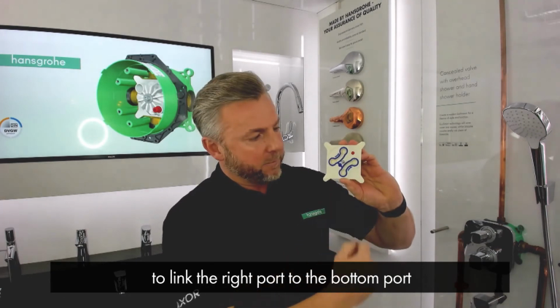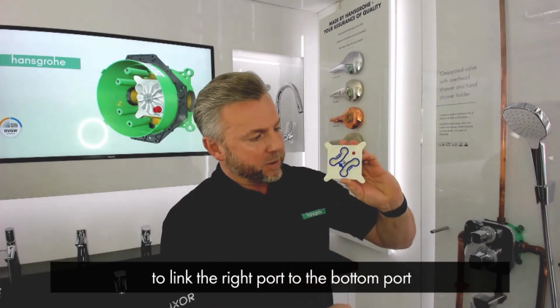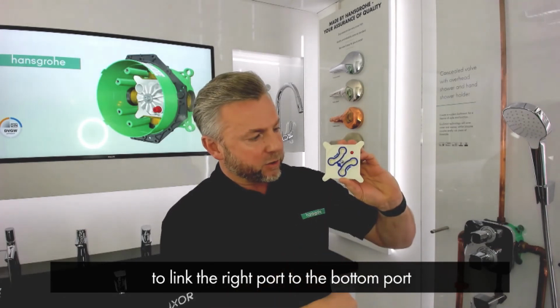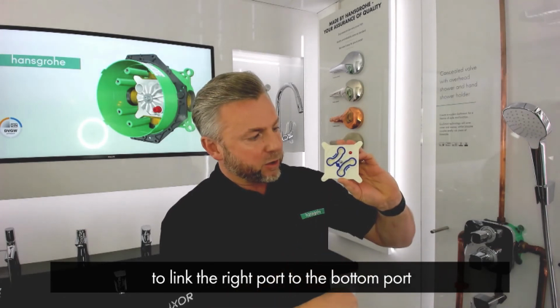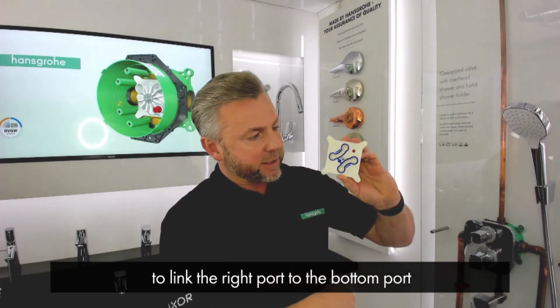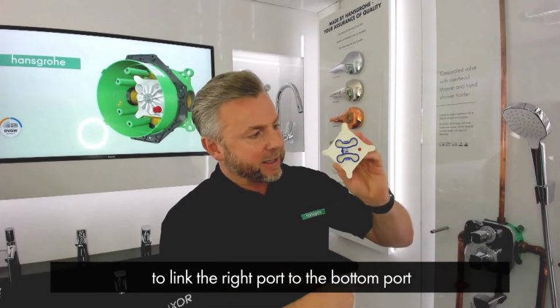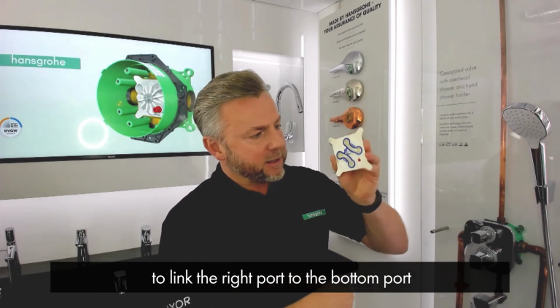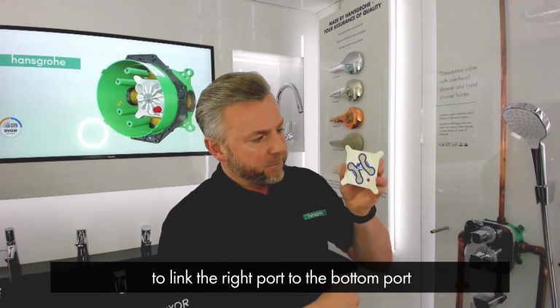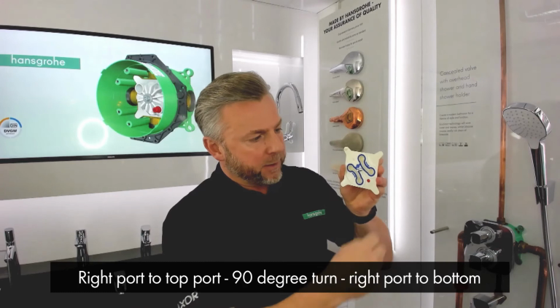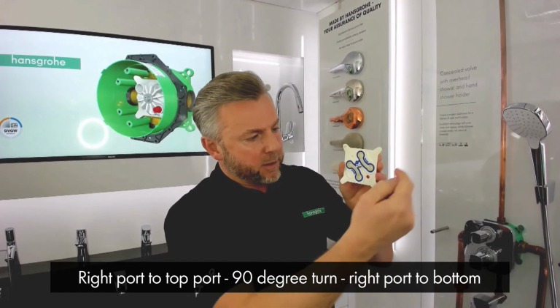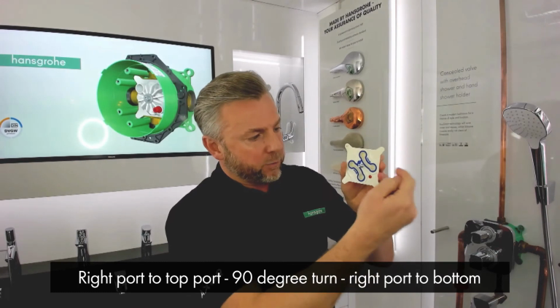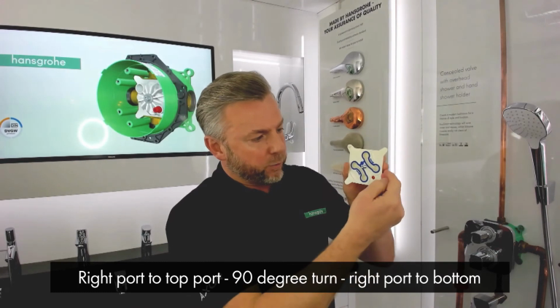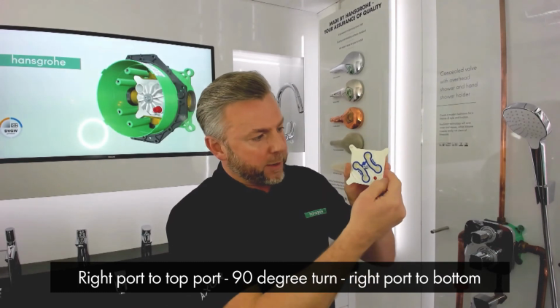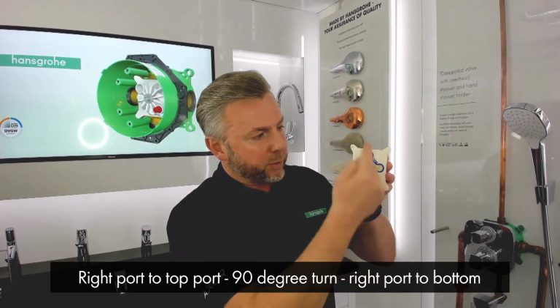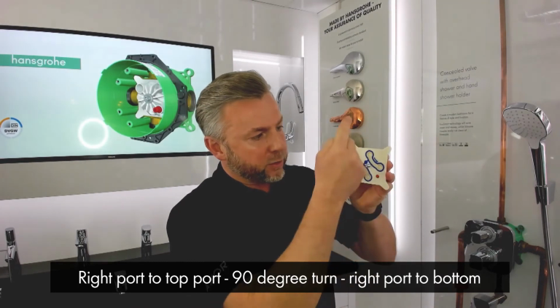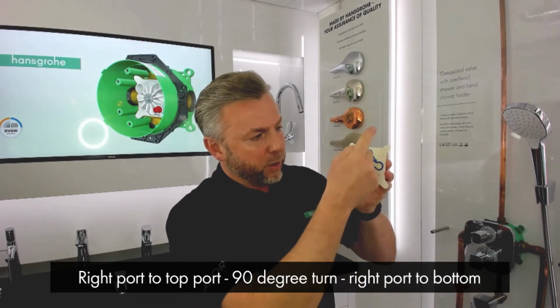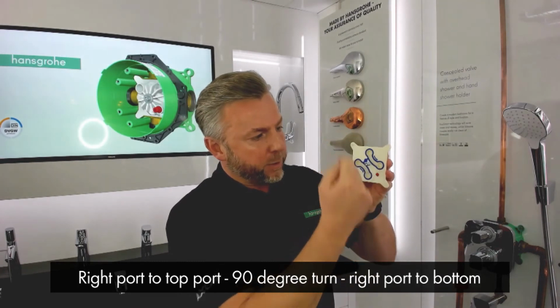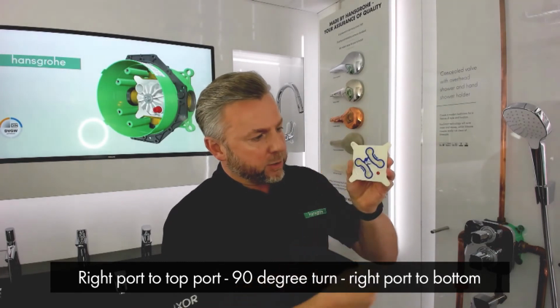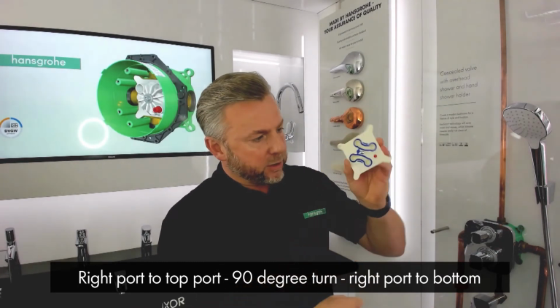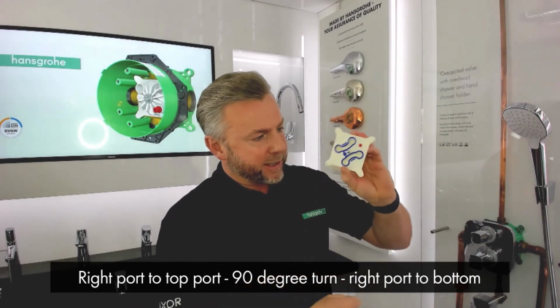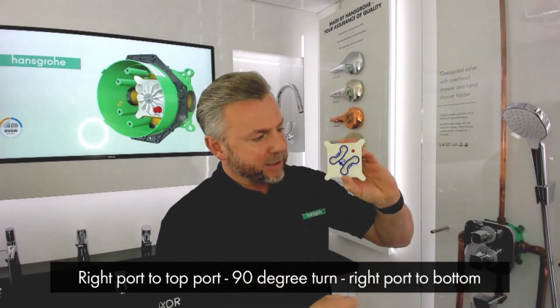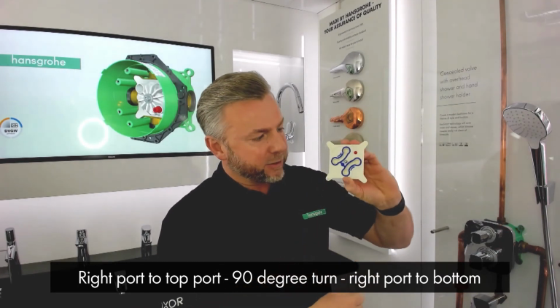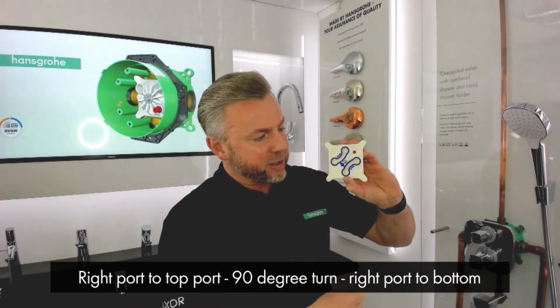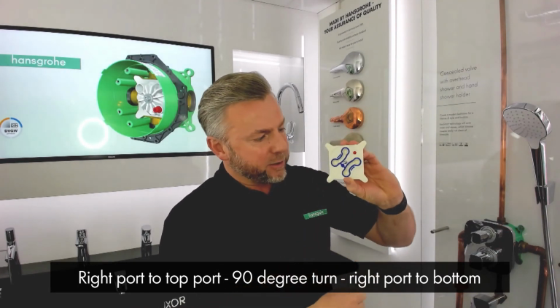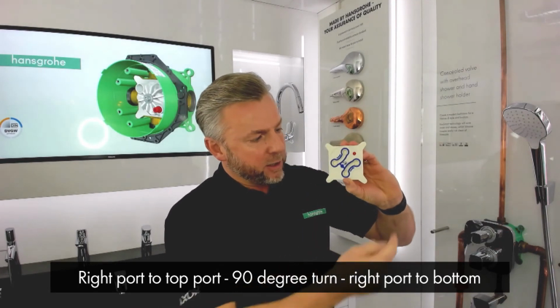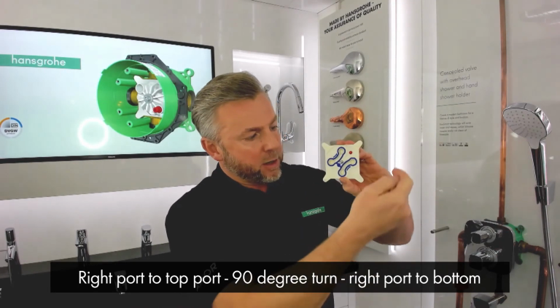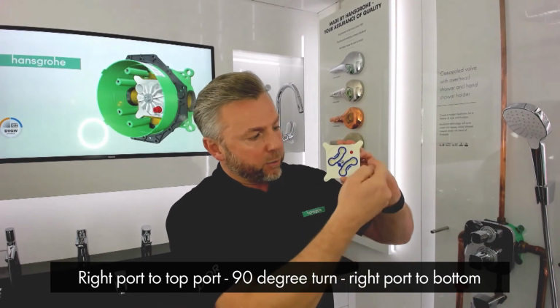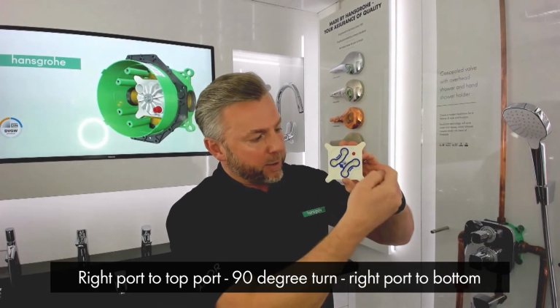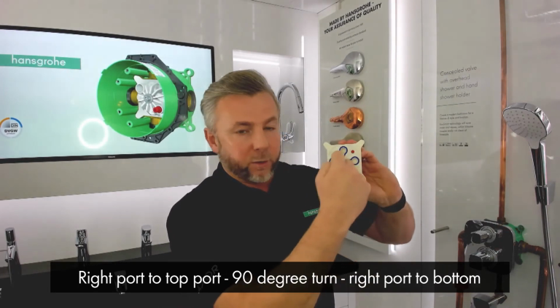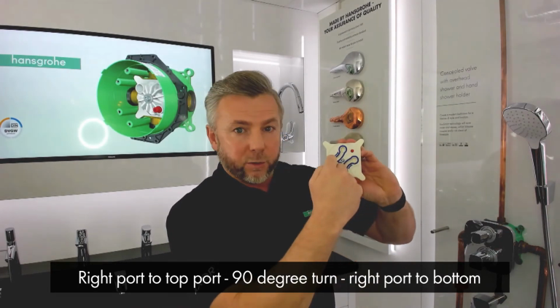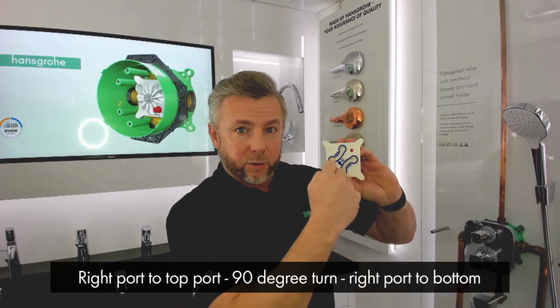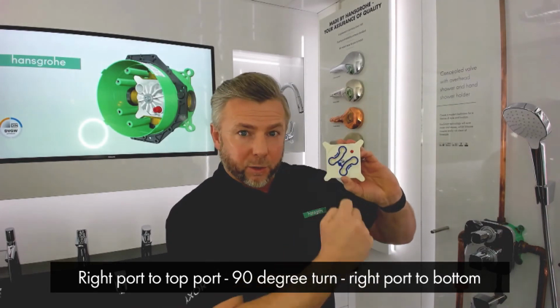To show that again: right port to top port in the standard position; turn 90 degrees and the right port links to the bottom port.